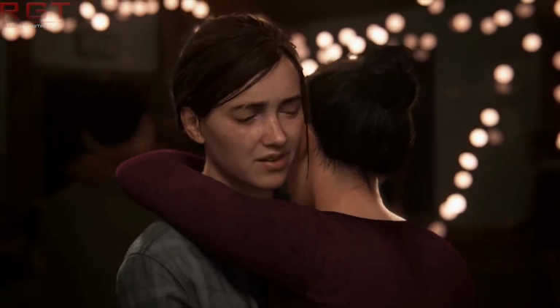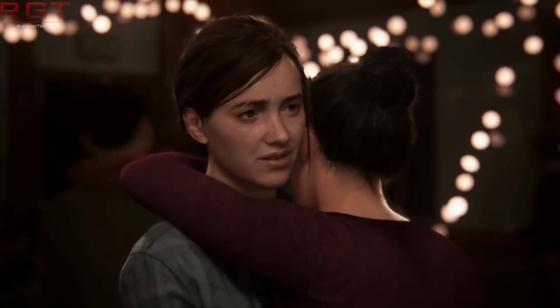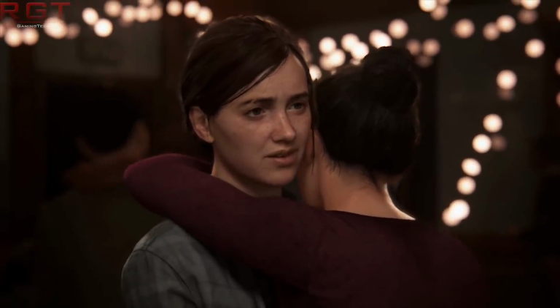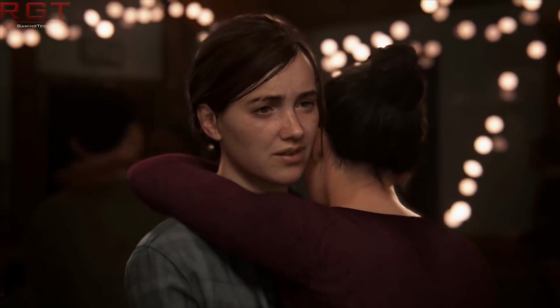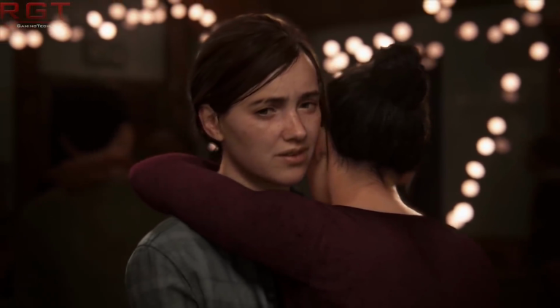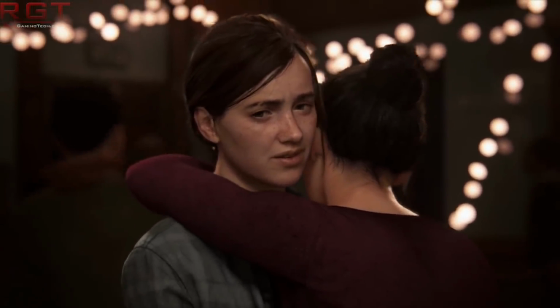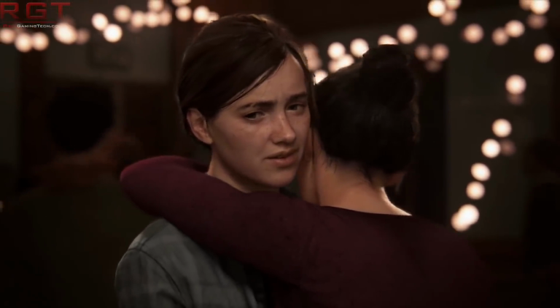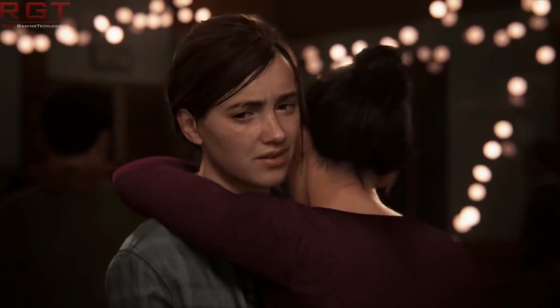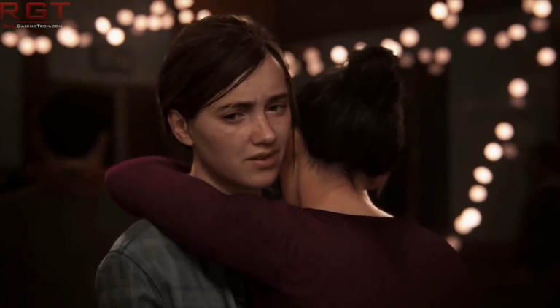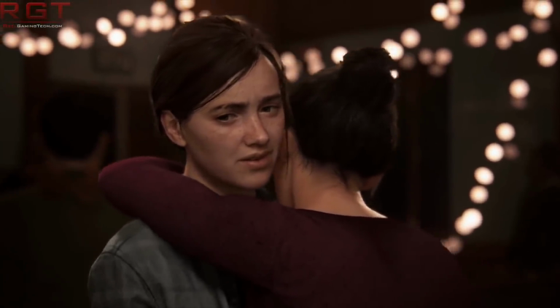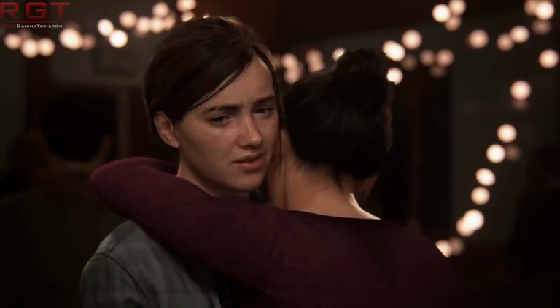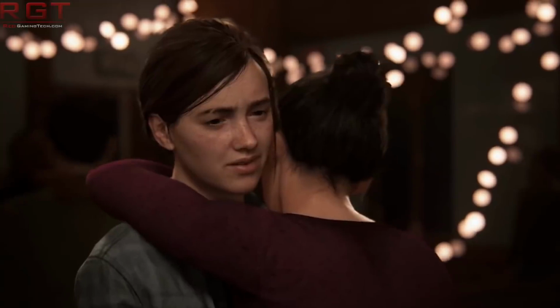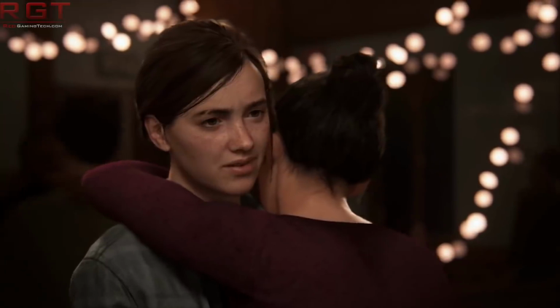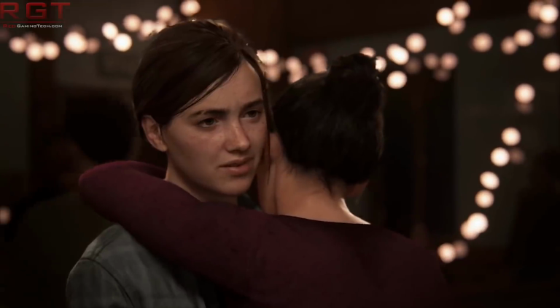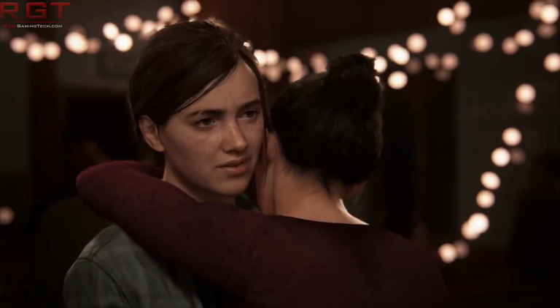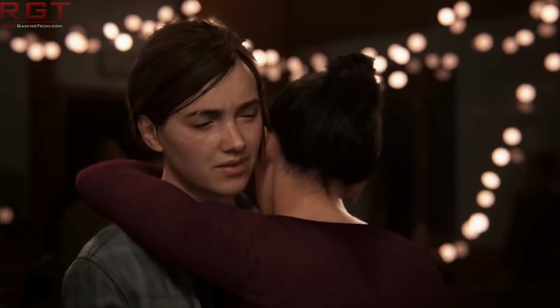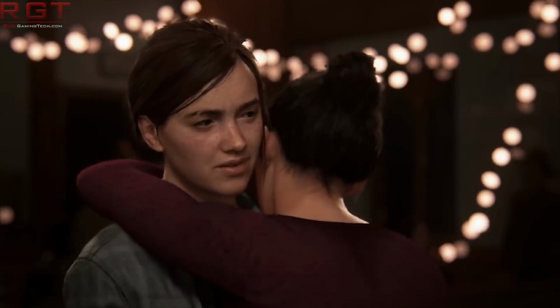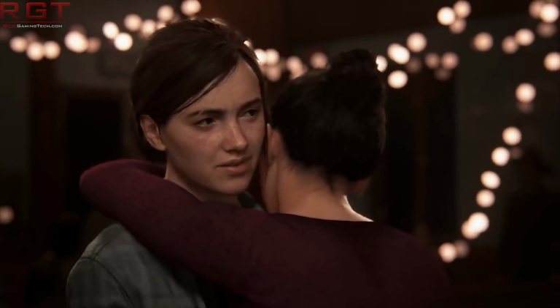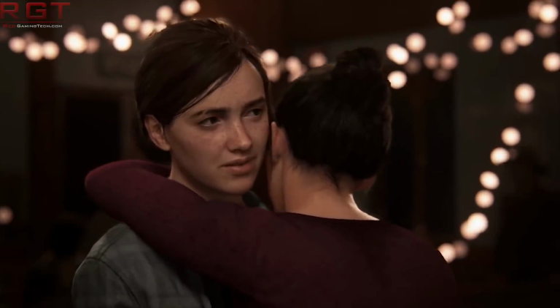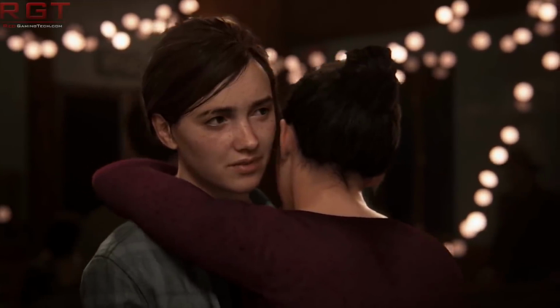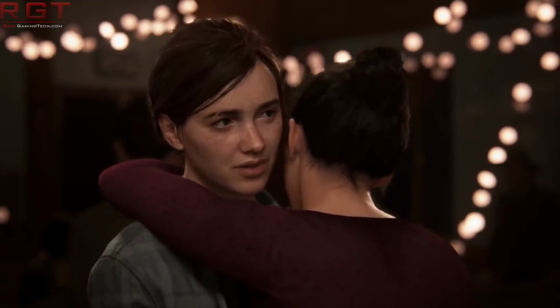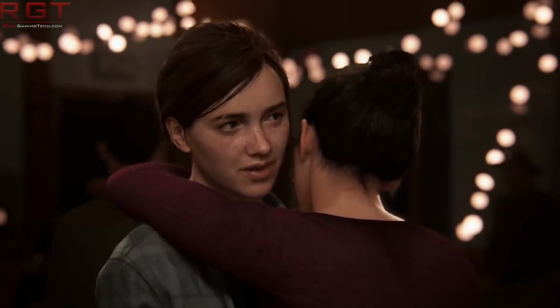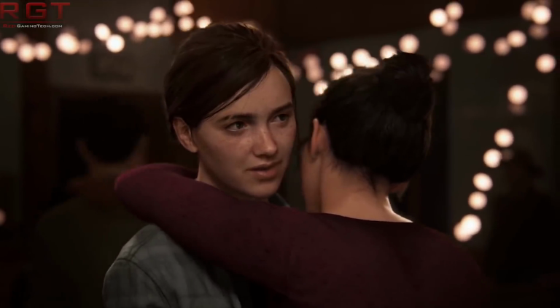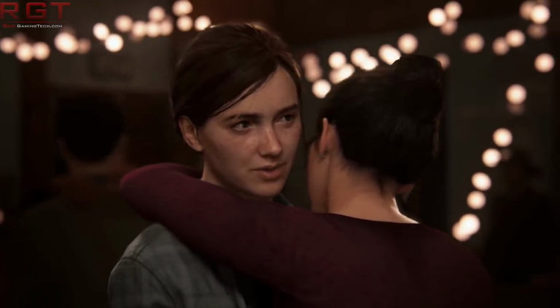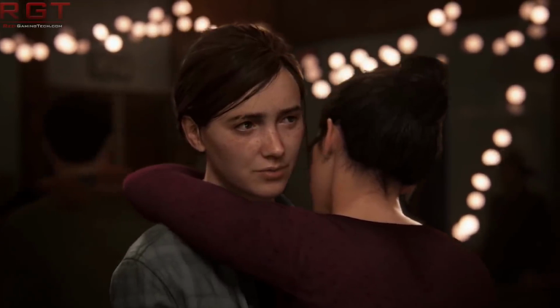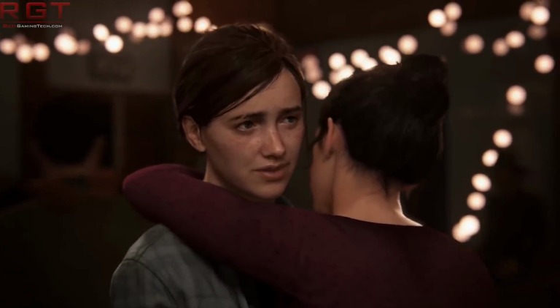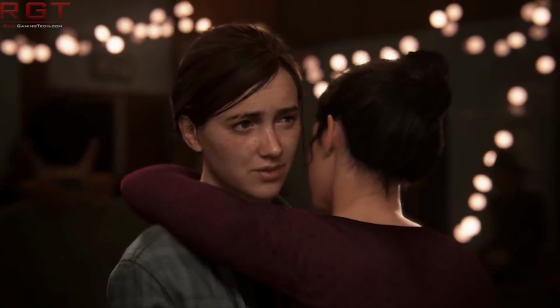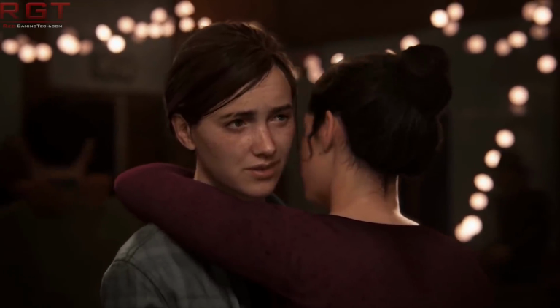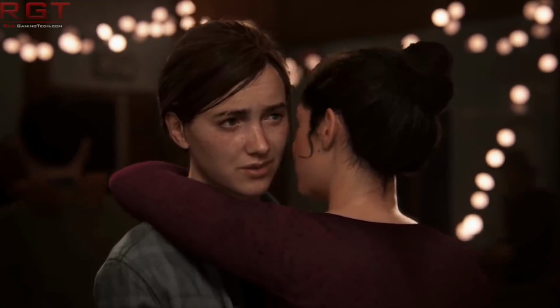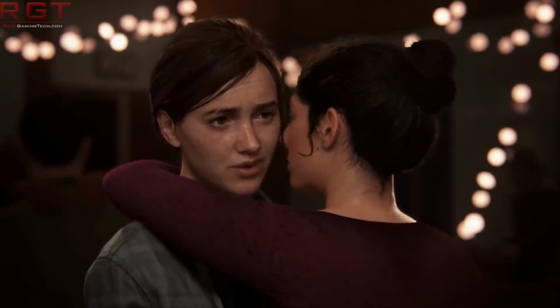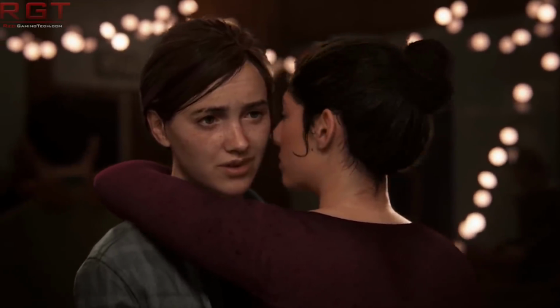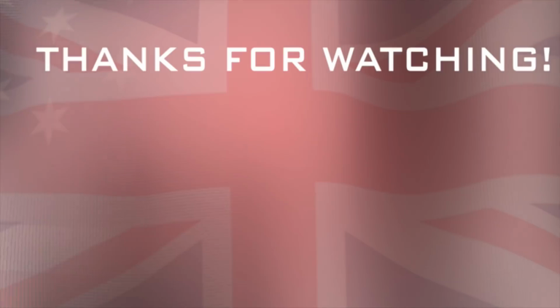Anyway, that is me done for this video. Thank you very much for watching. I'll see you next time. Bye.